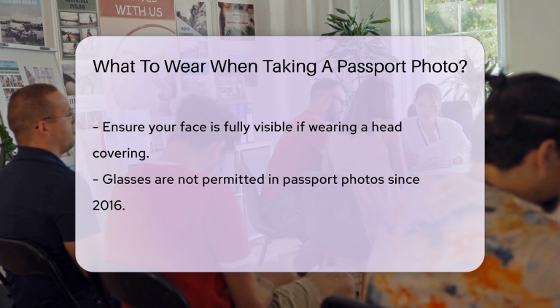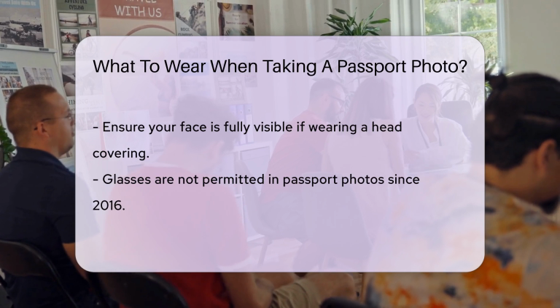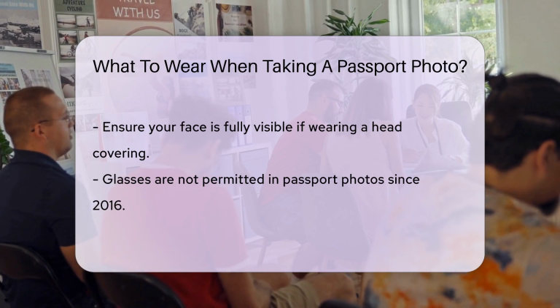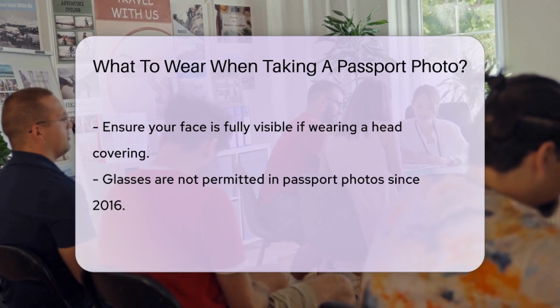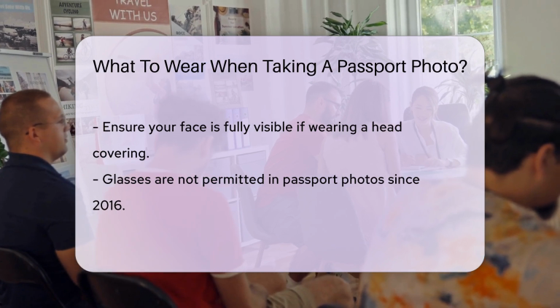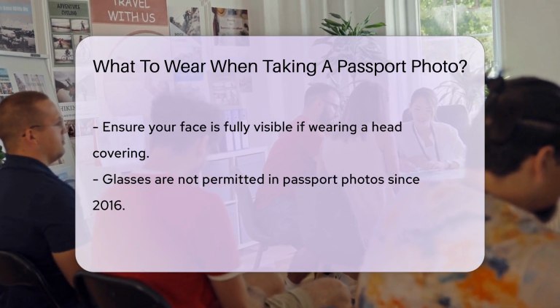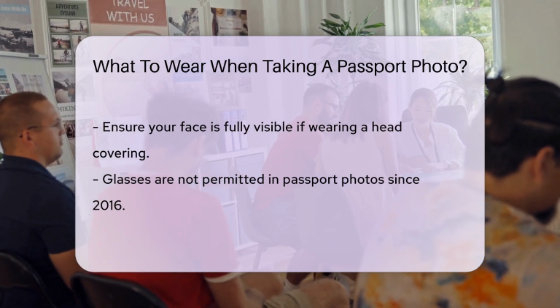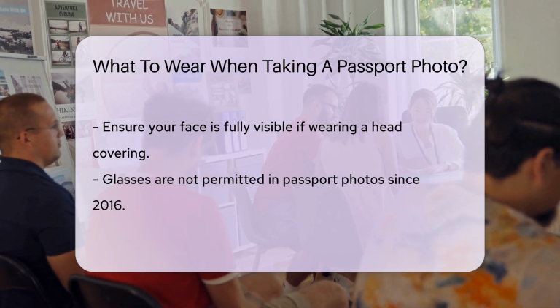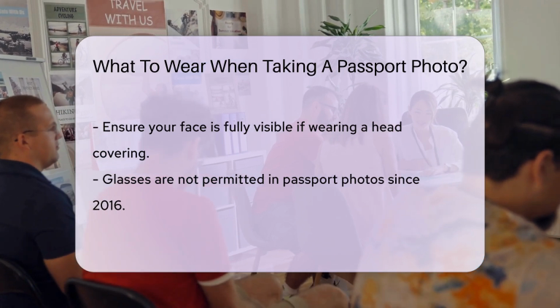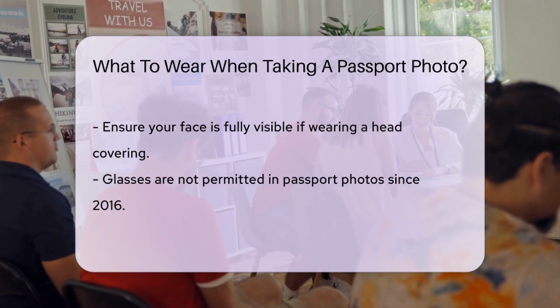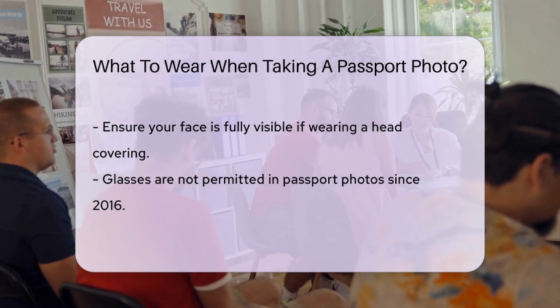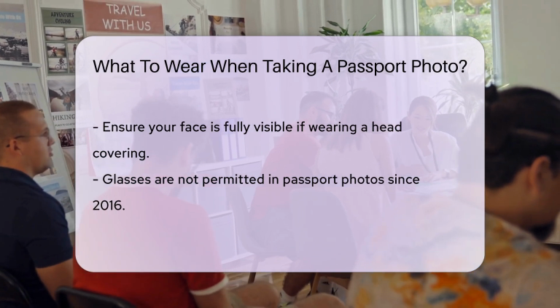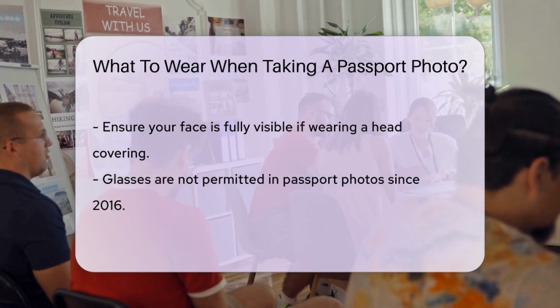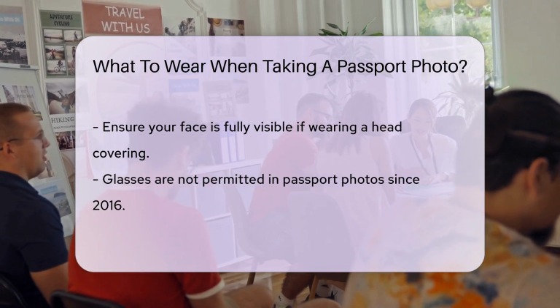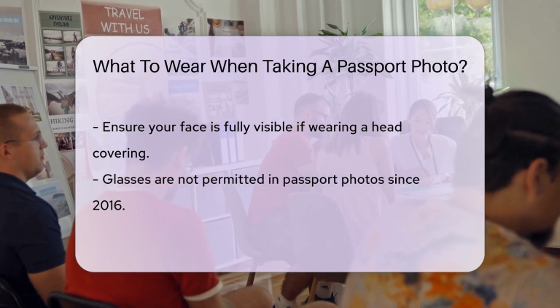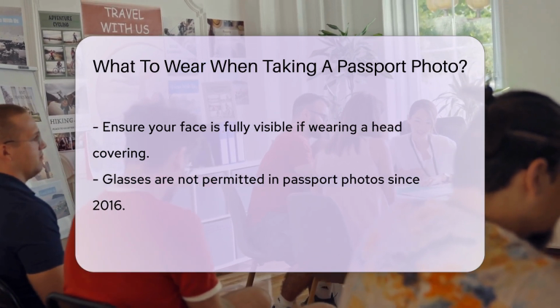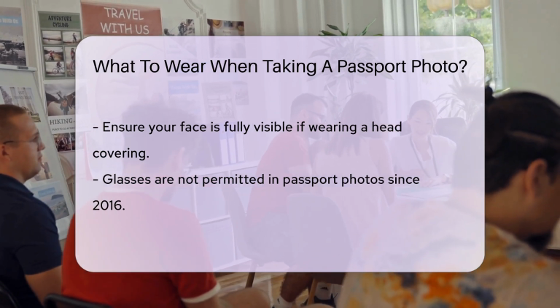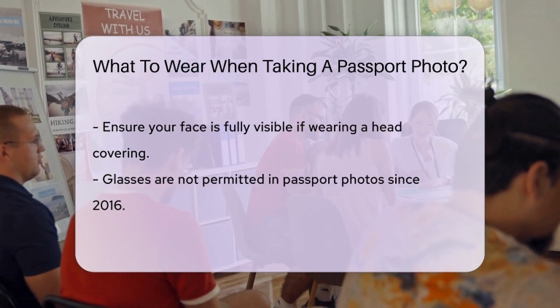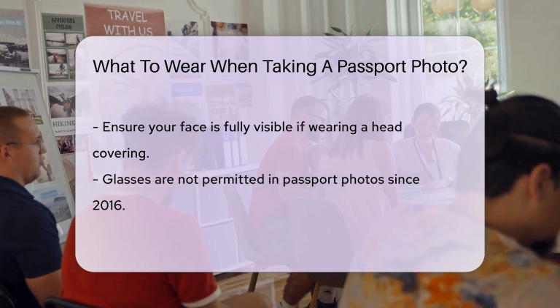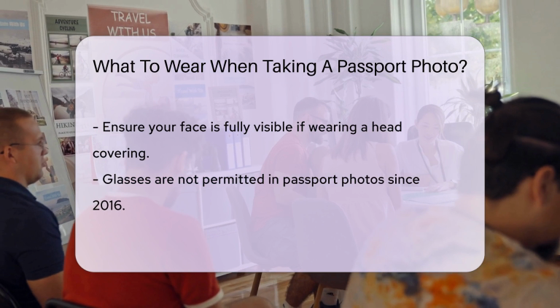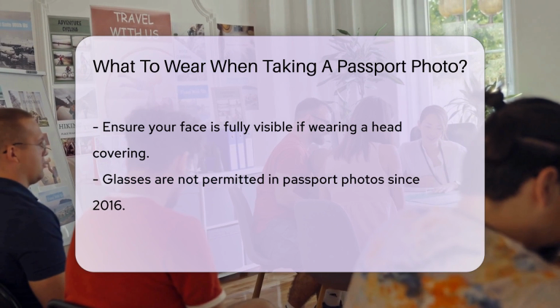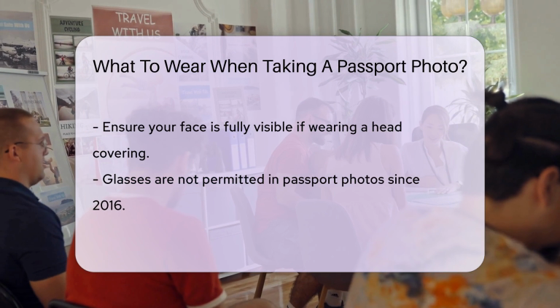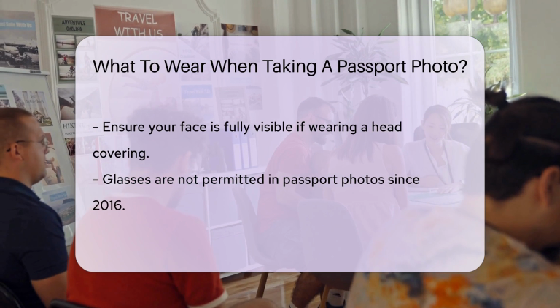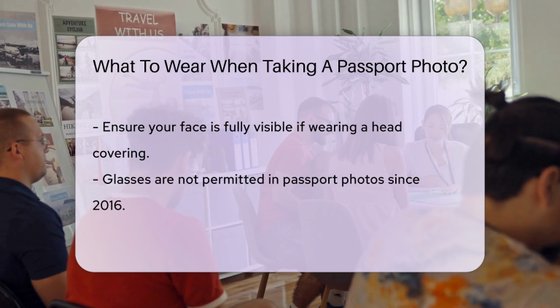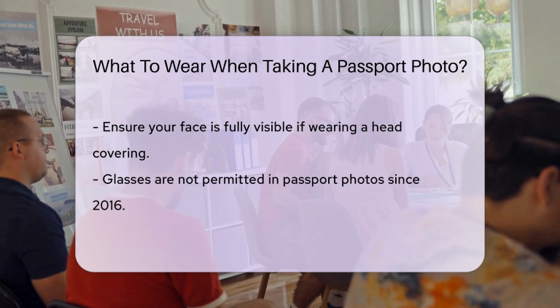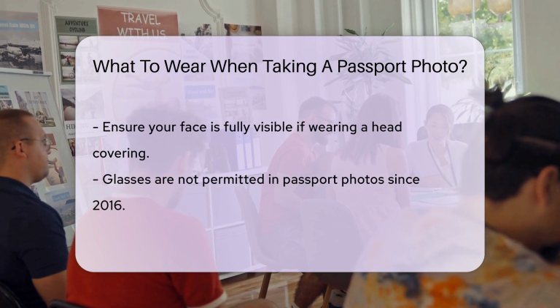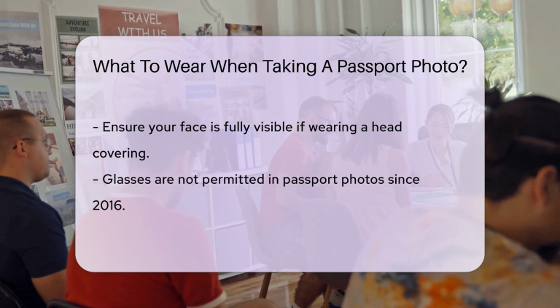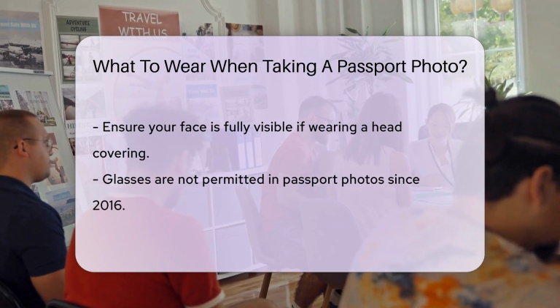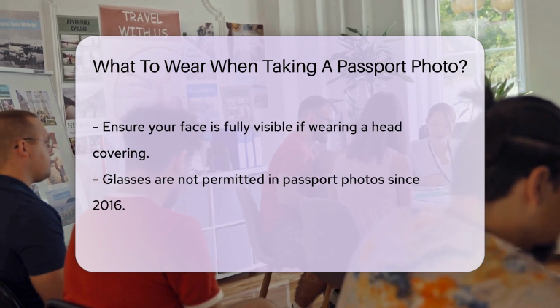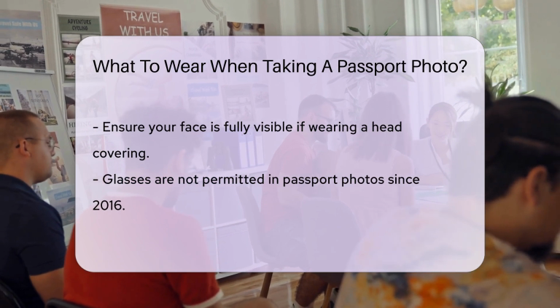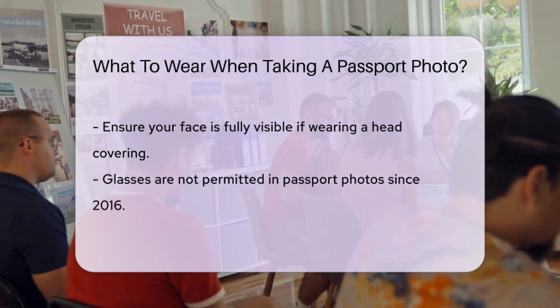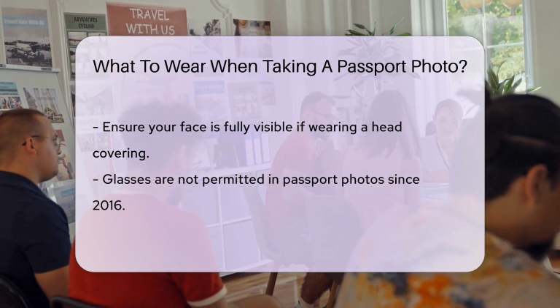Jewelry is allowed but should be simple. Large or flashy jewelry can cause reflections, which might lead to your photo being rejected.